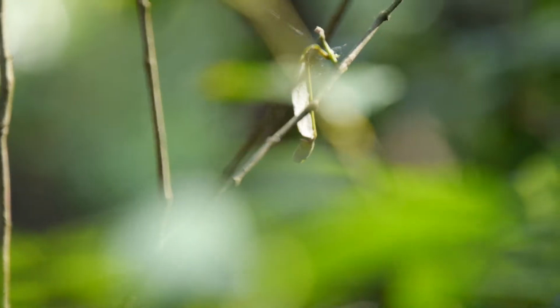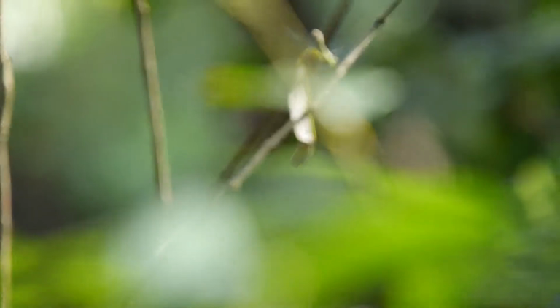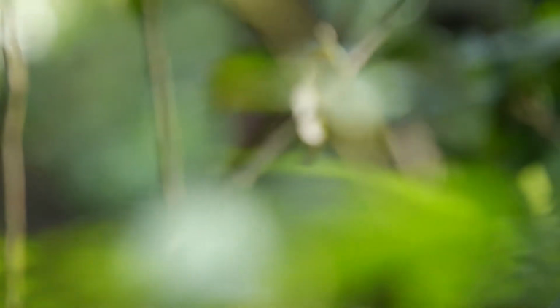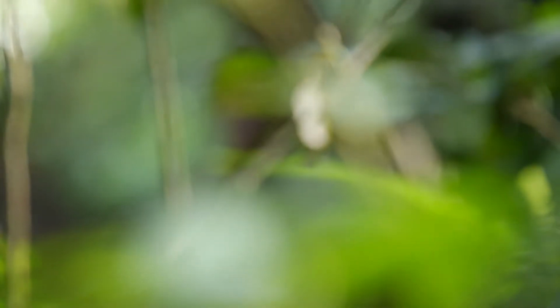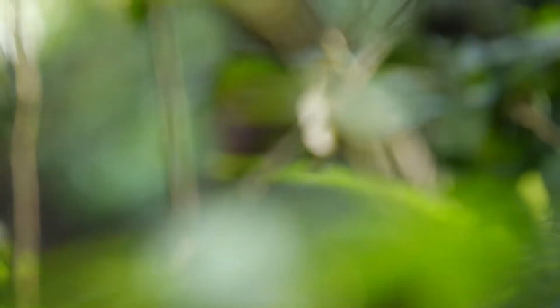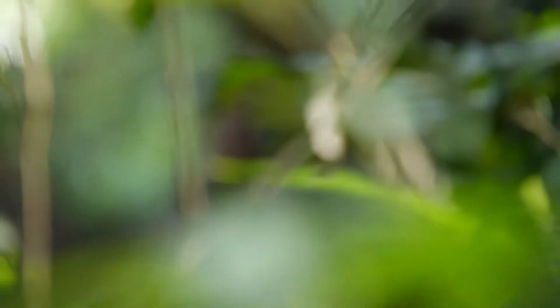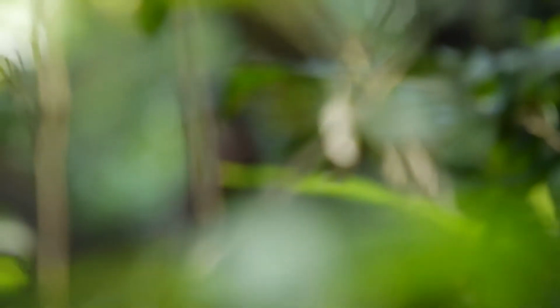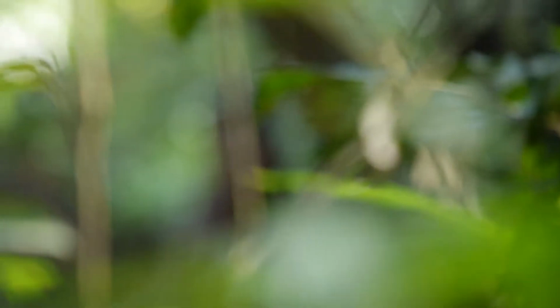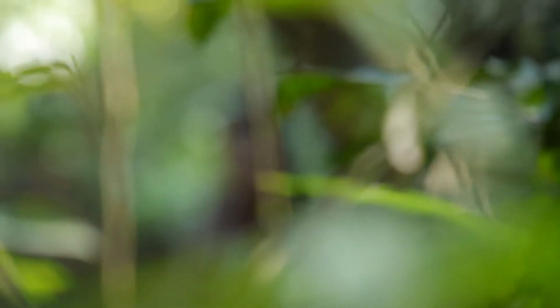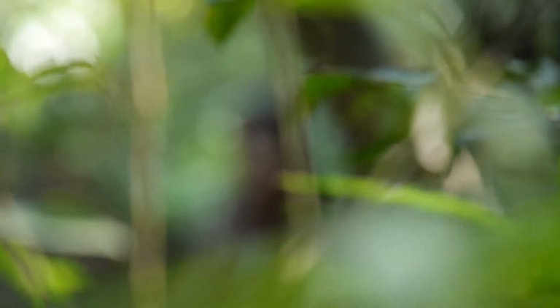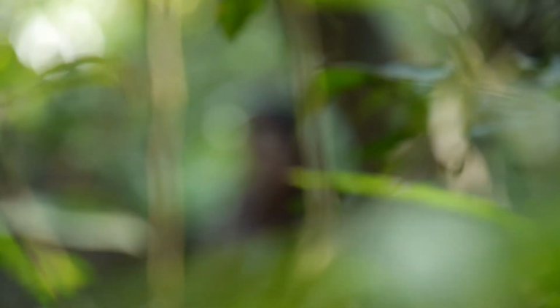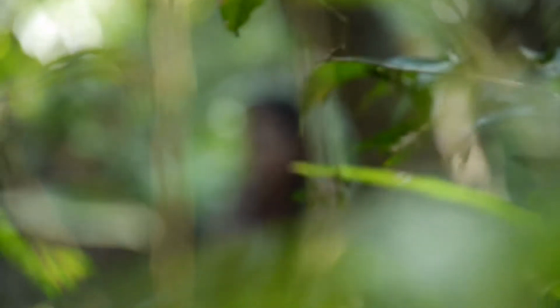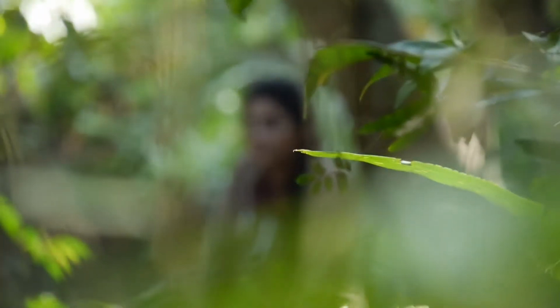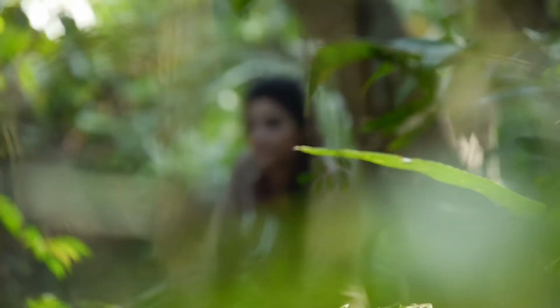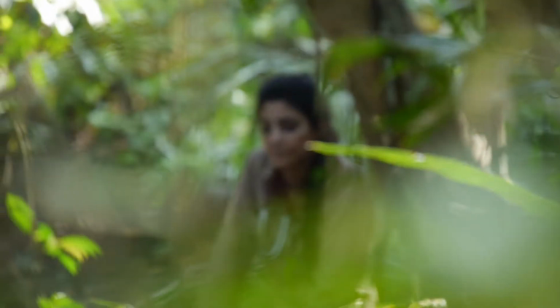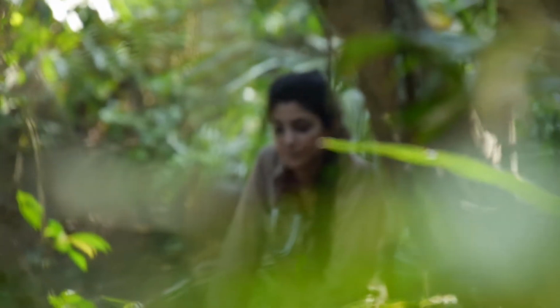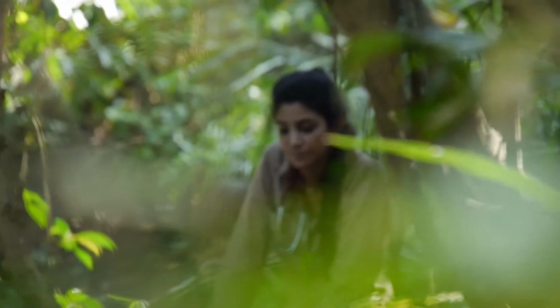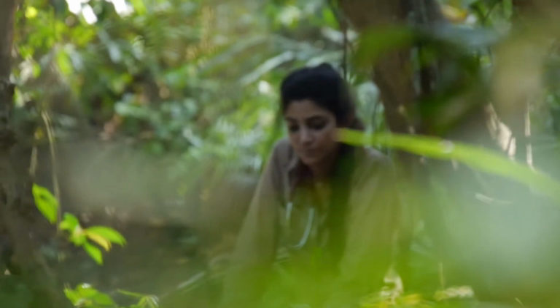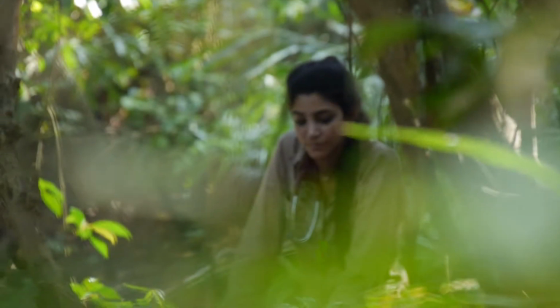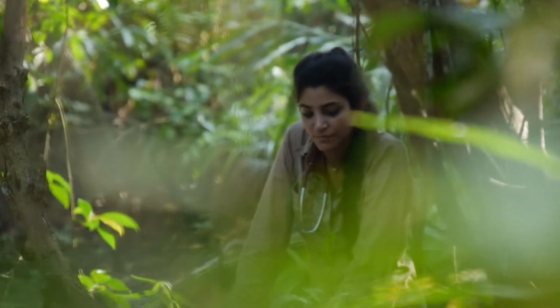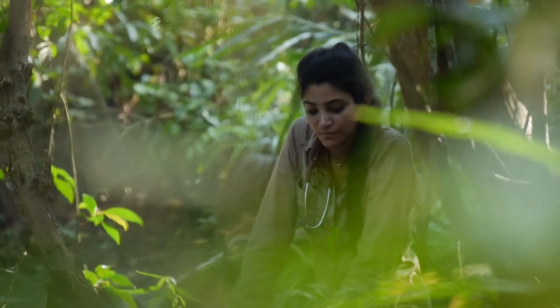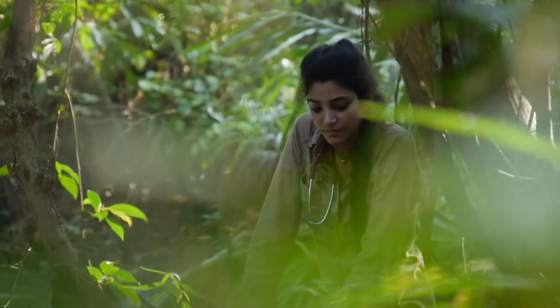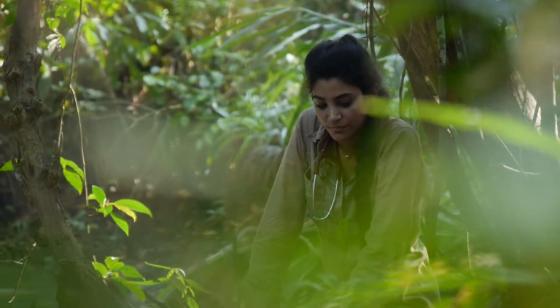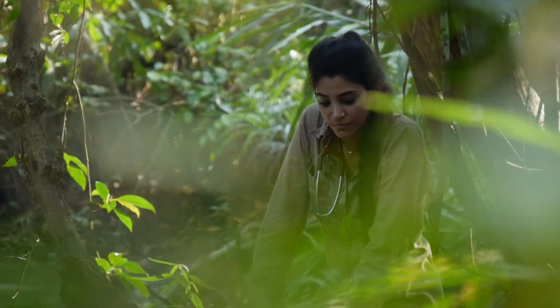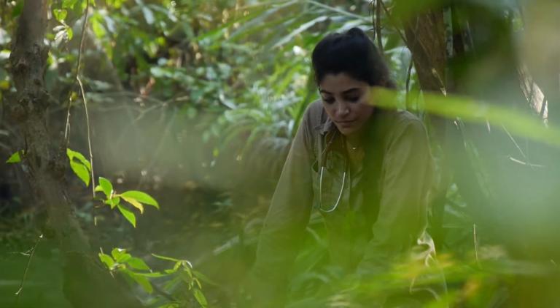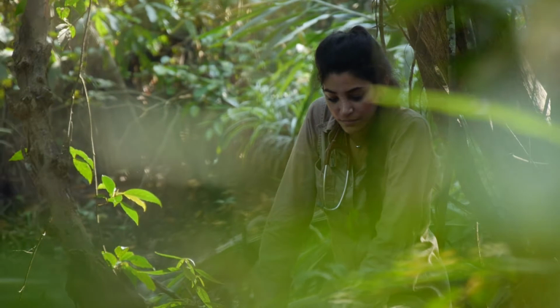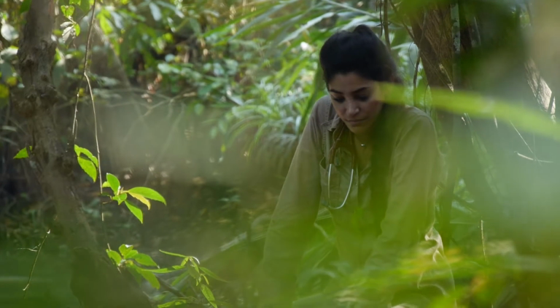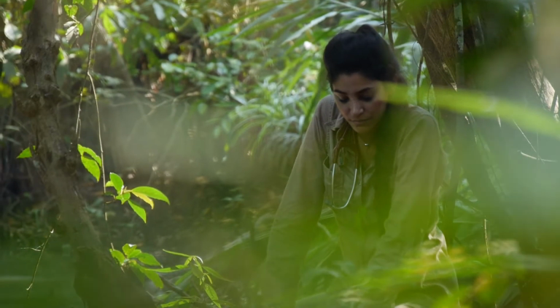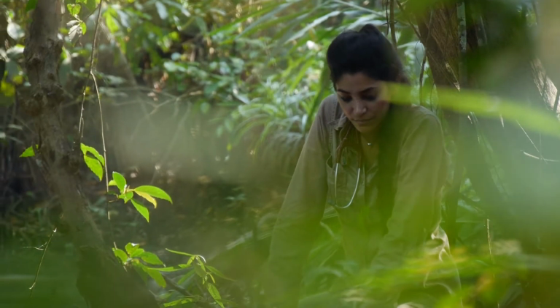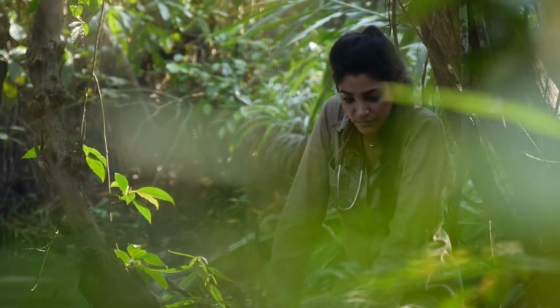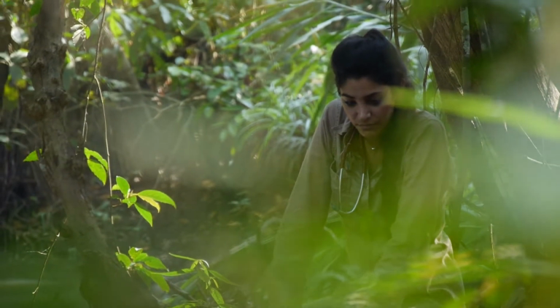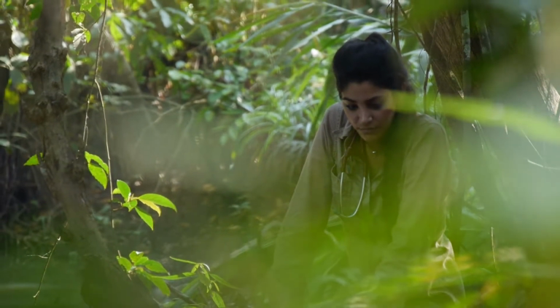Hey Jammers, it's Gabby Wild, your favorite veterinary wildlife conservationist.